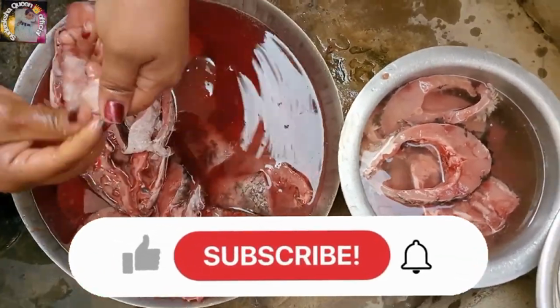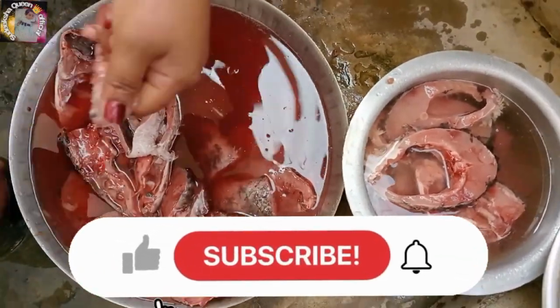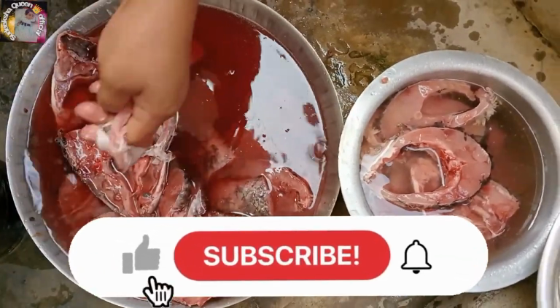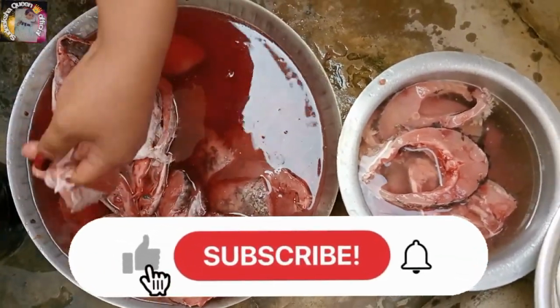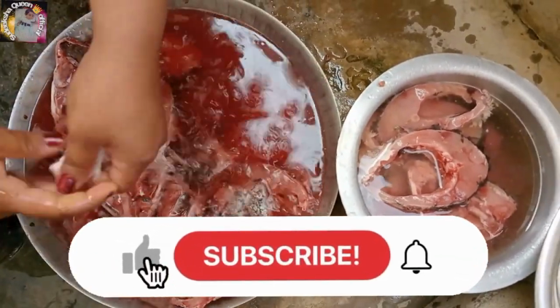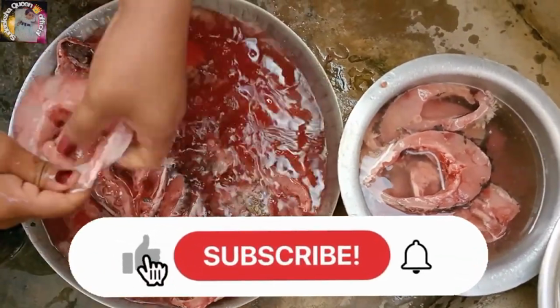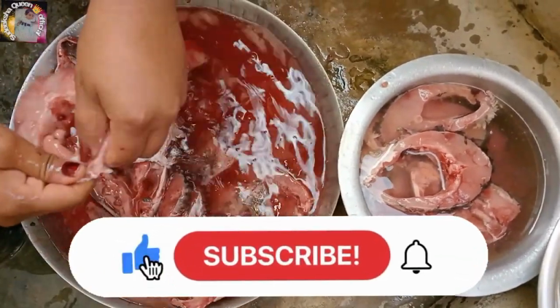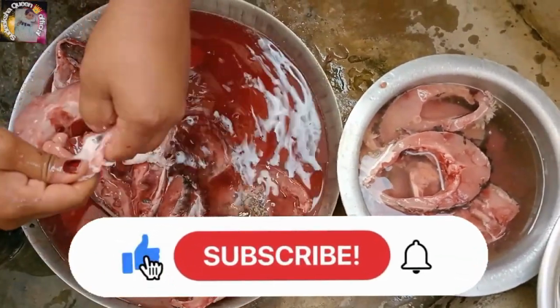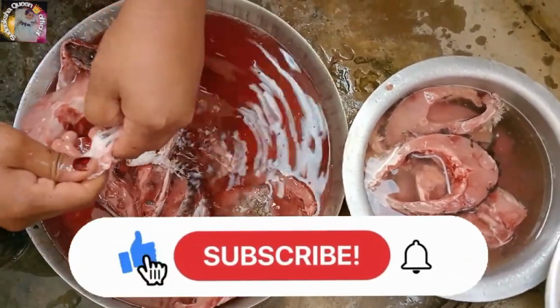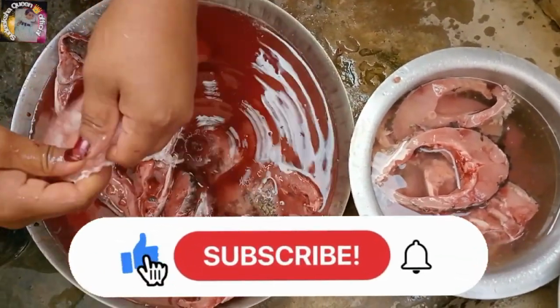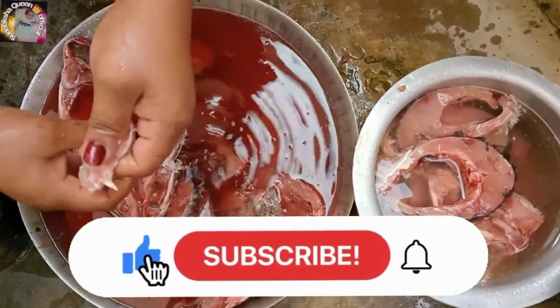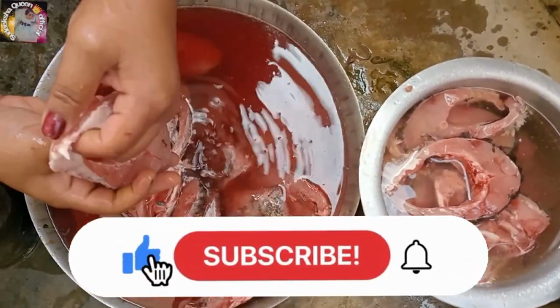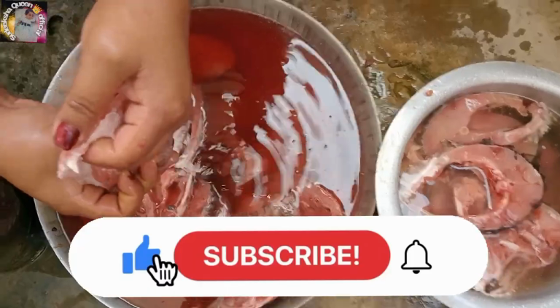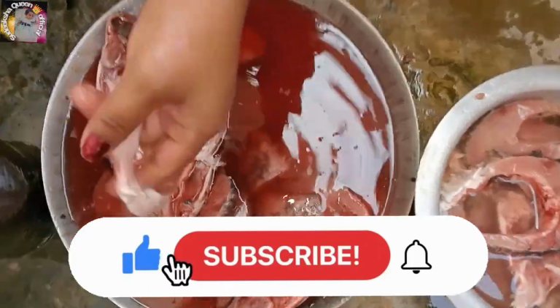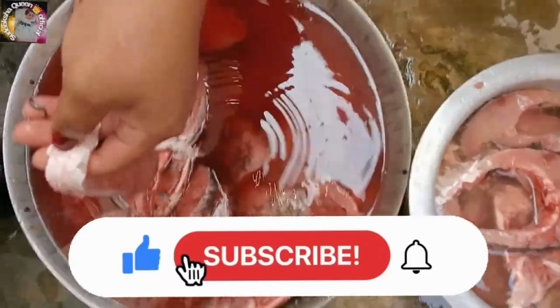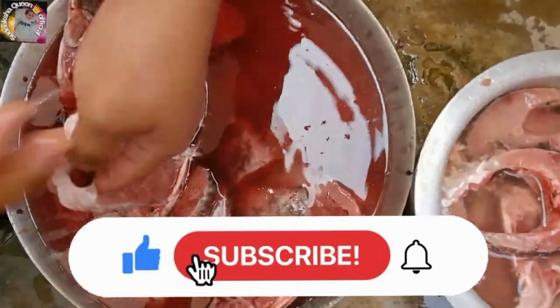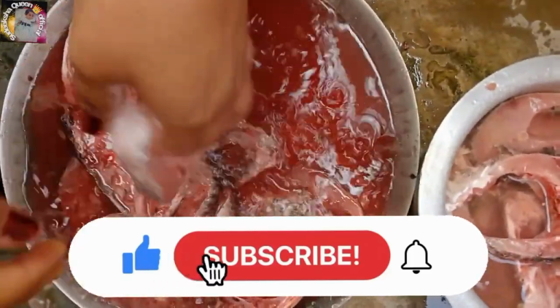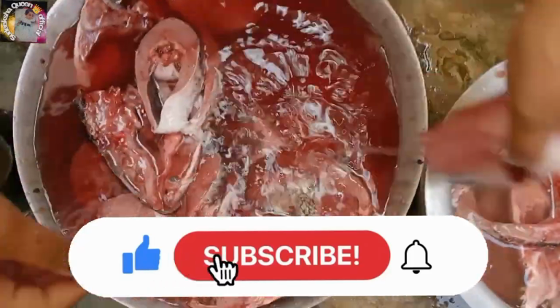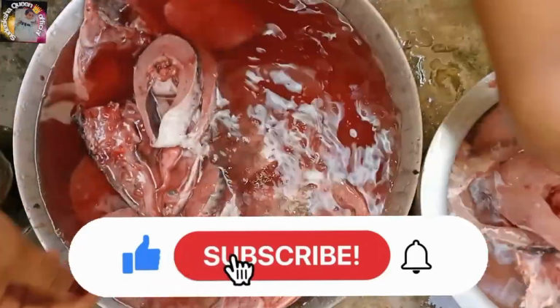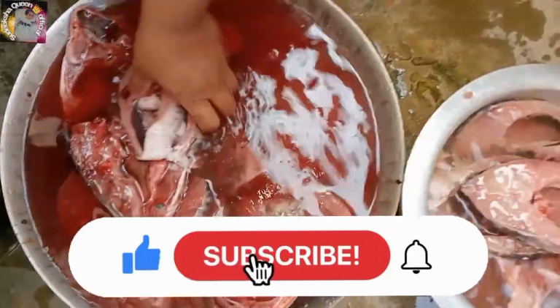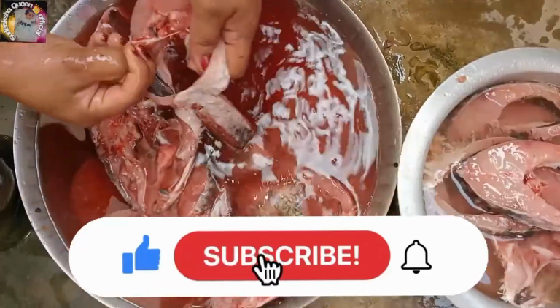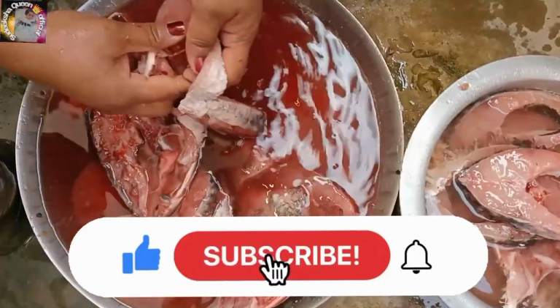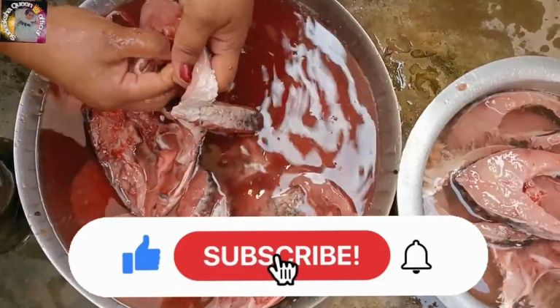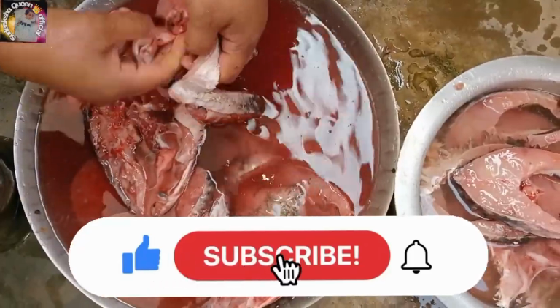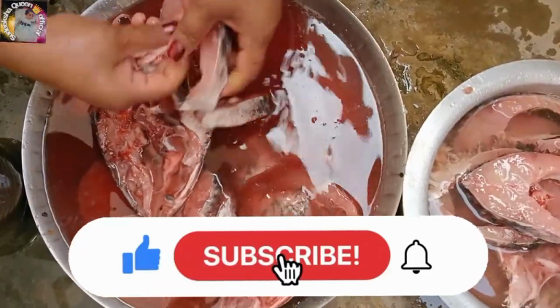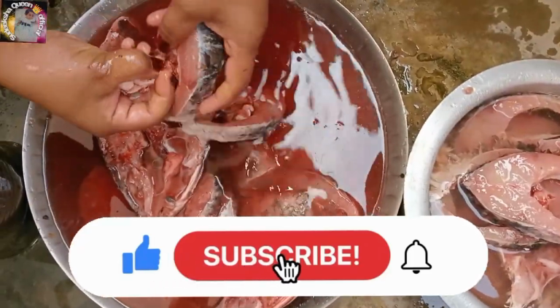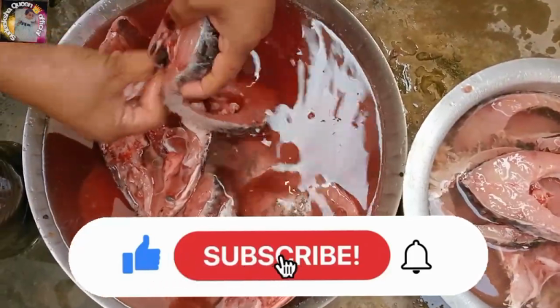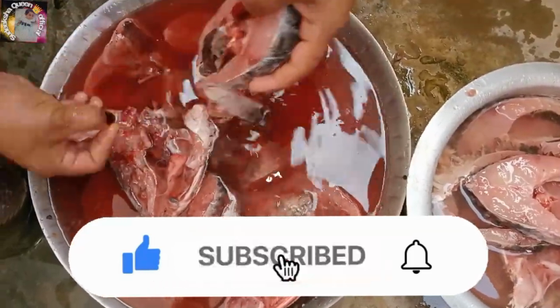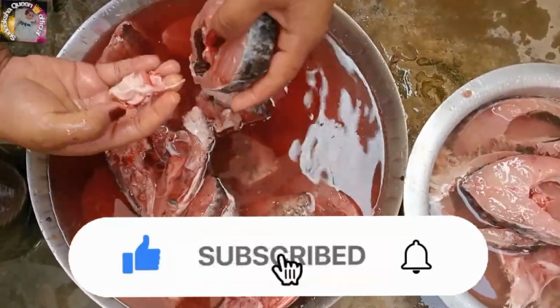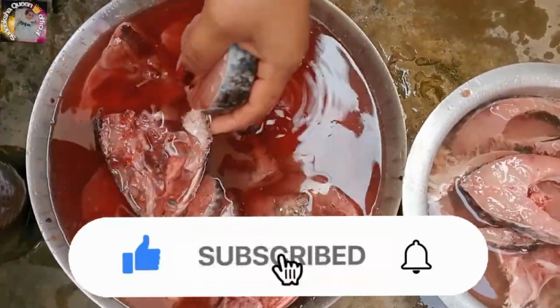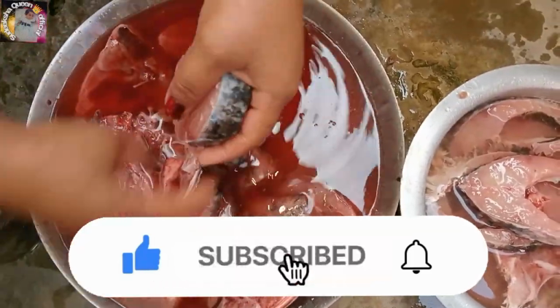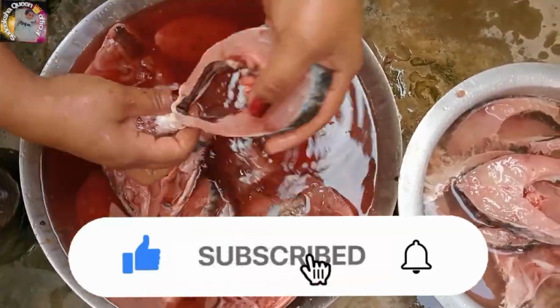Please like, share and subscribe and hit the bell button.